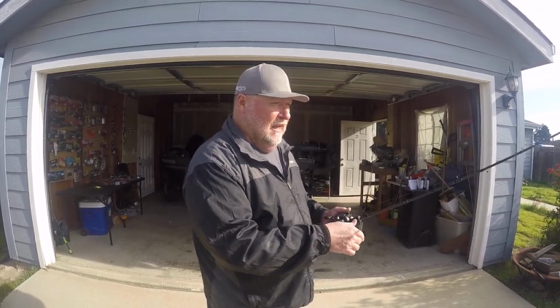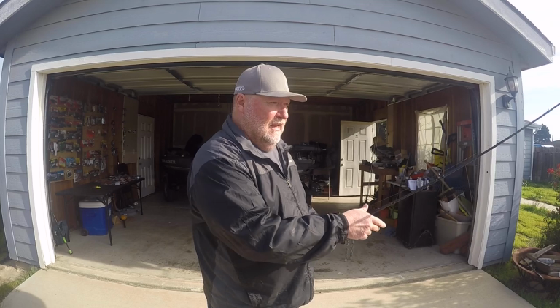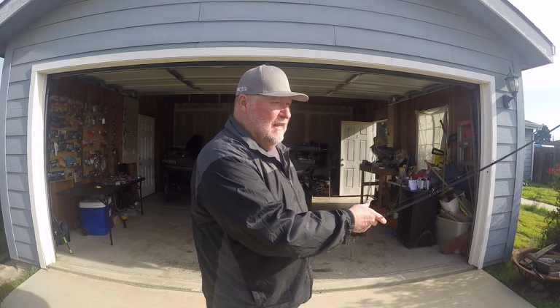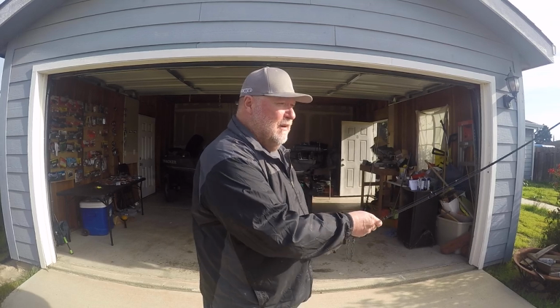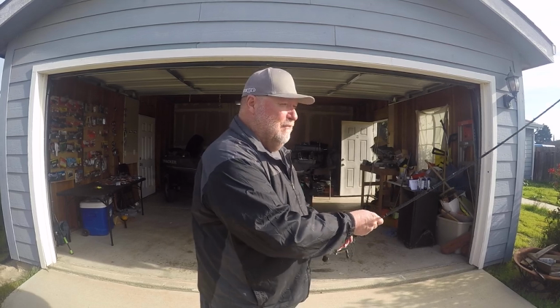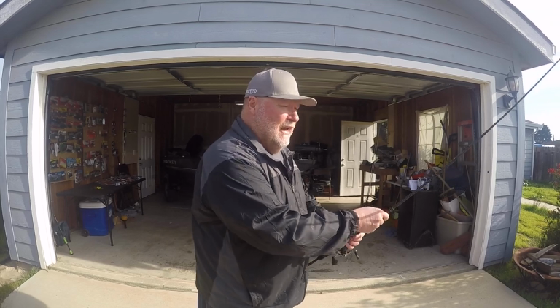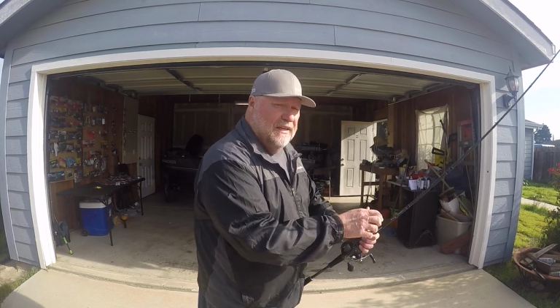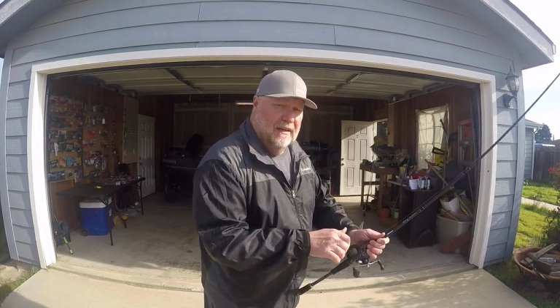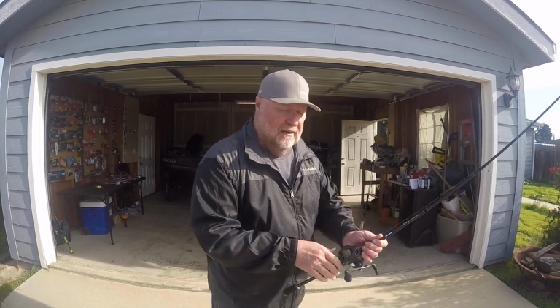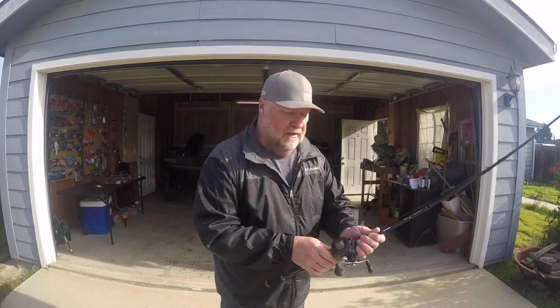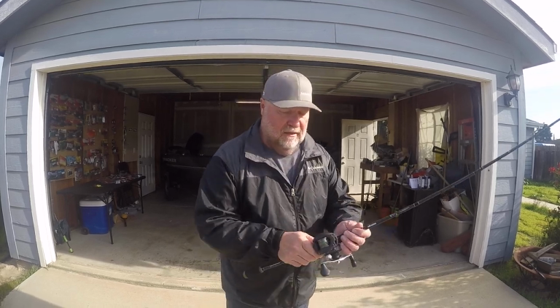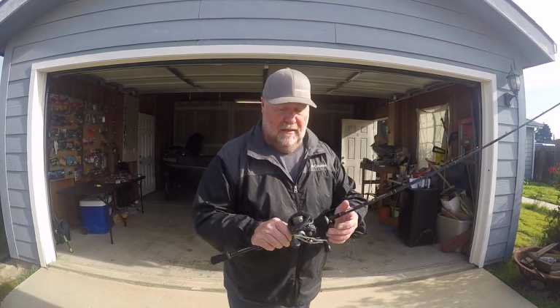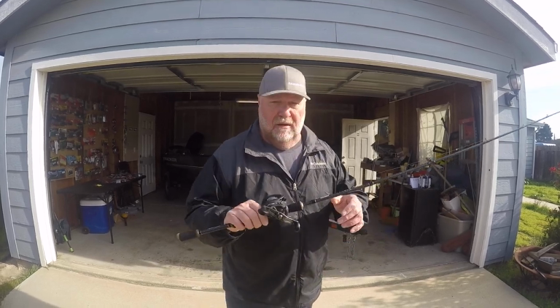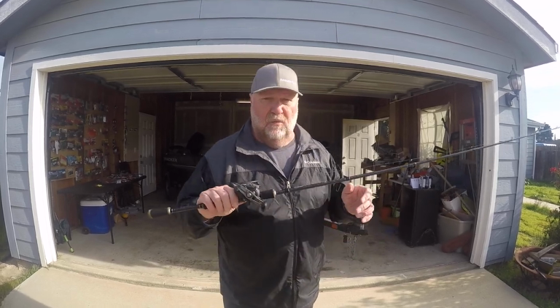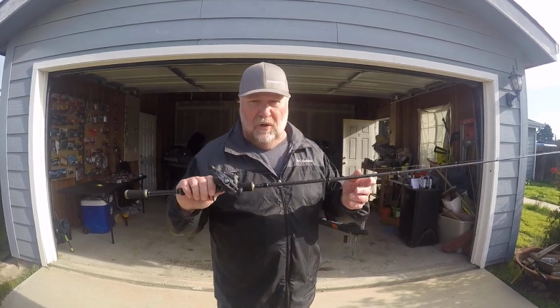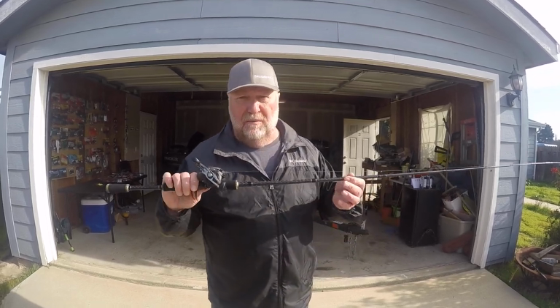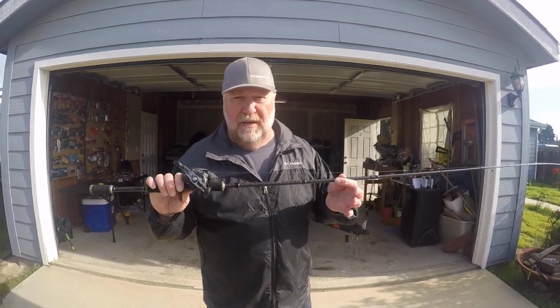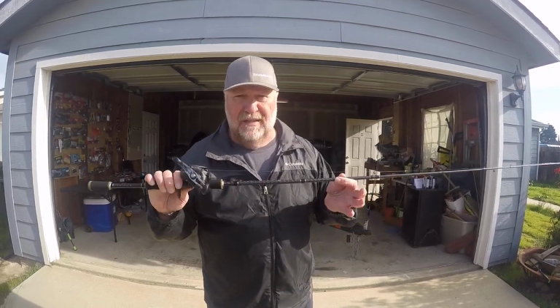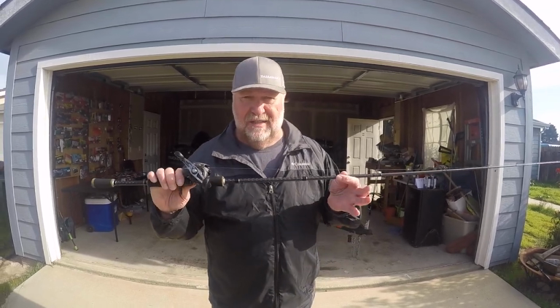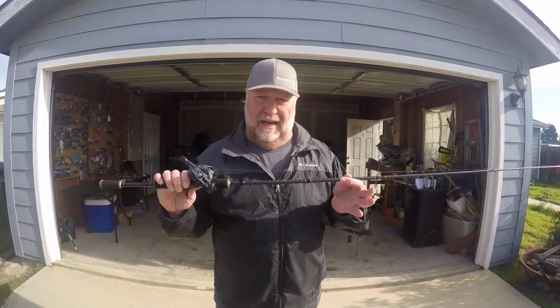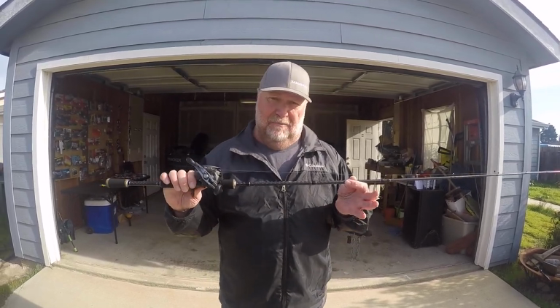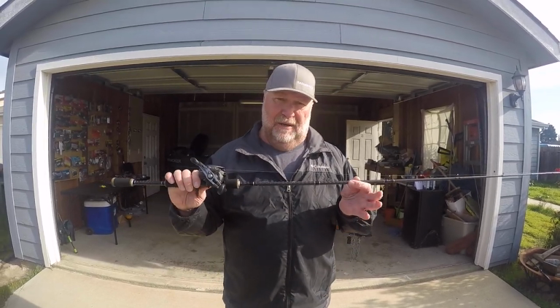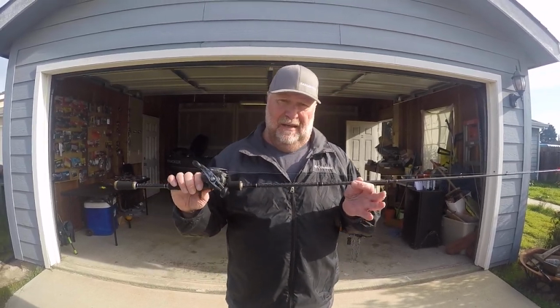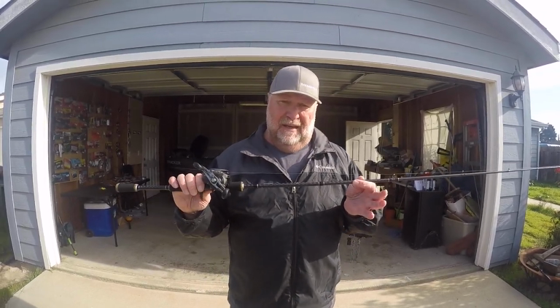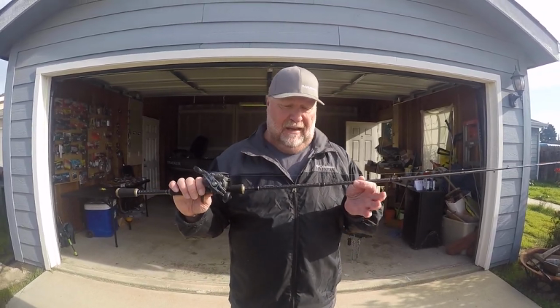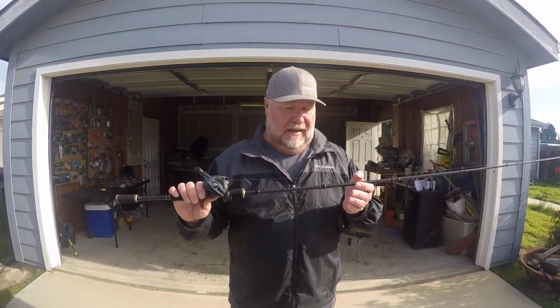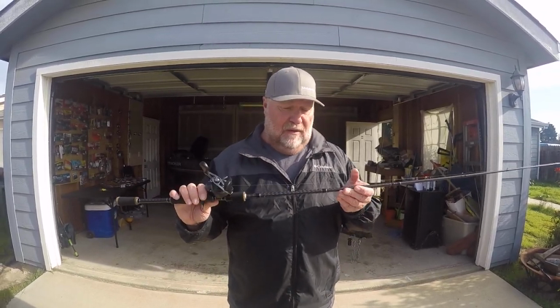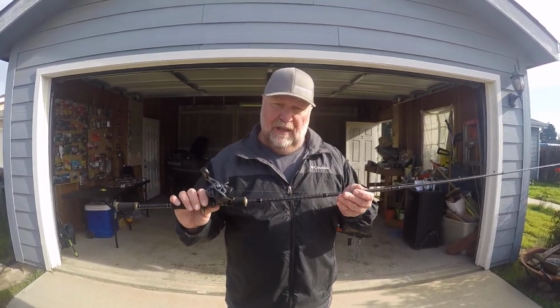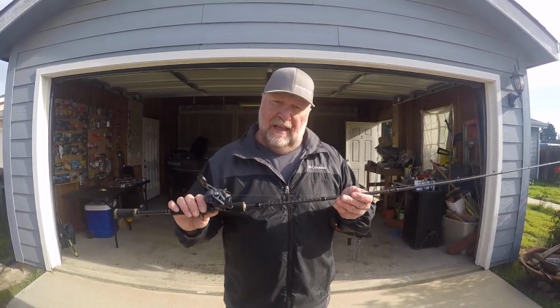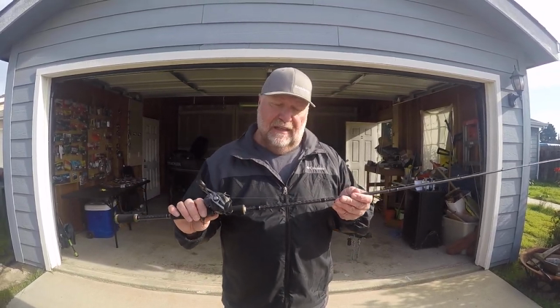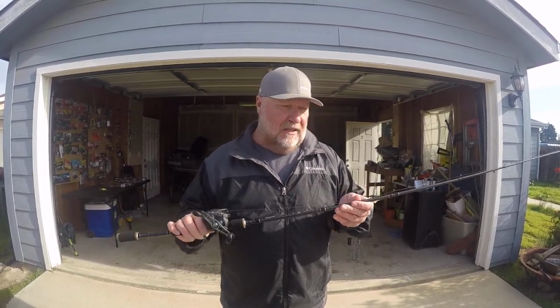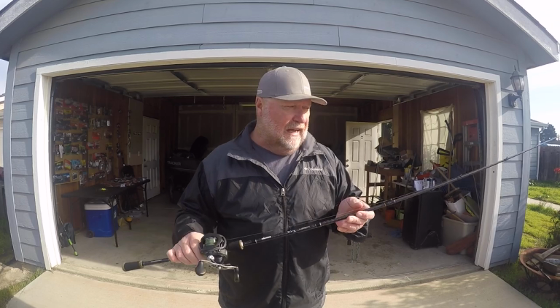And that's my basic worm setup. I really like this a lot.